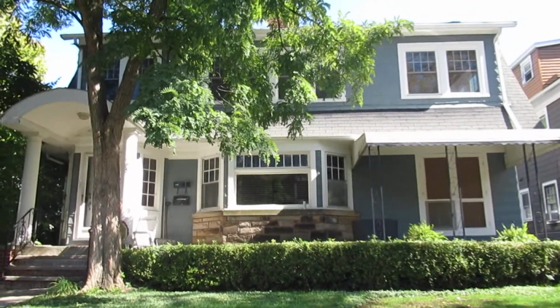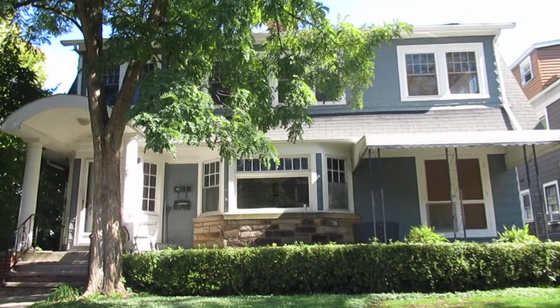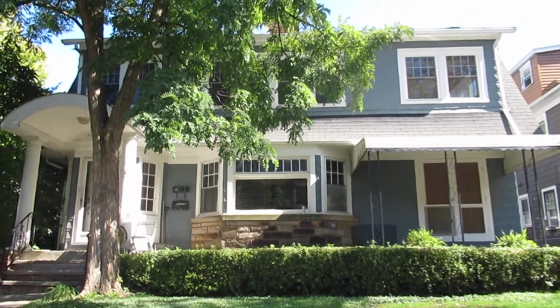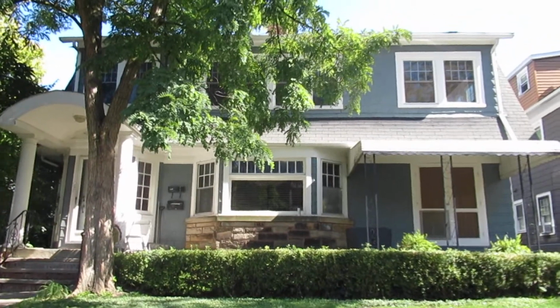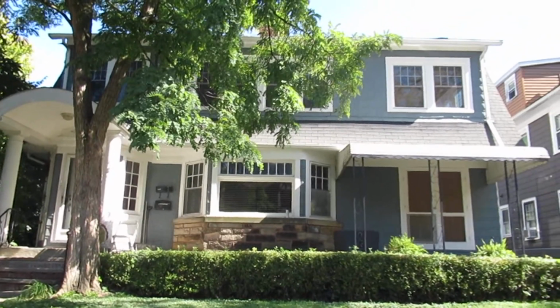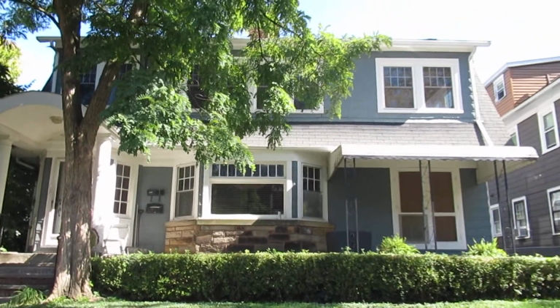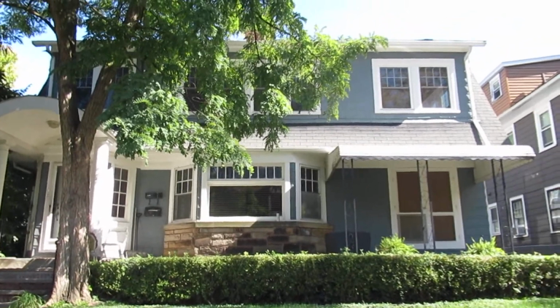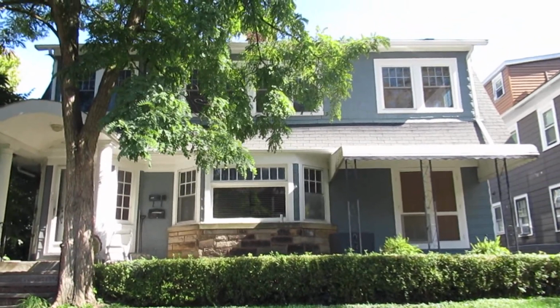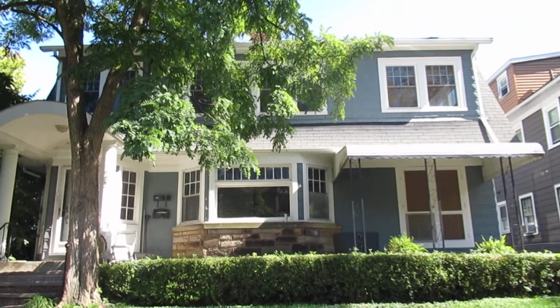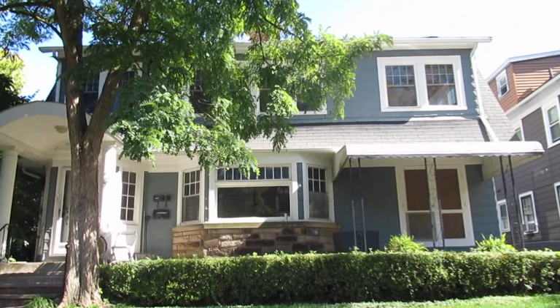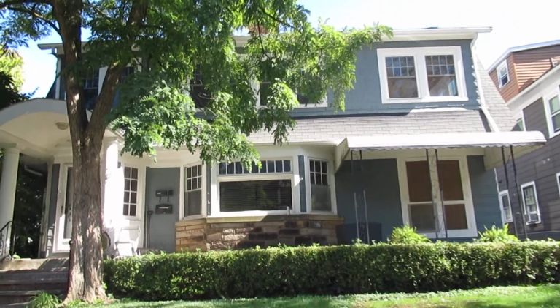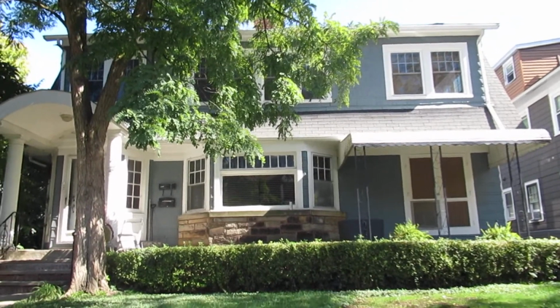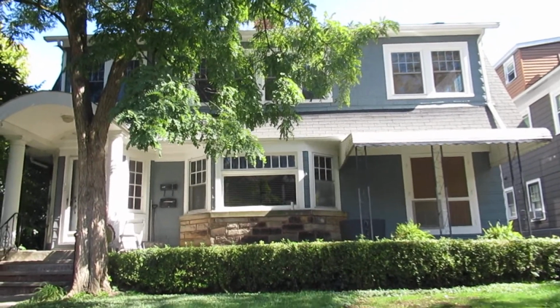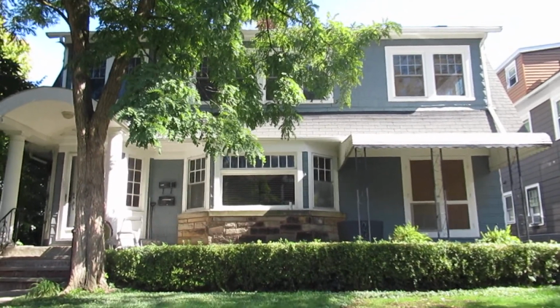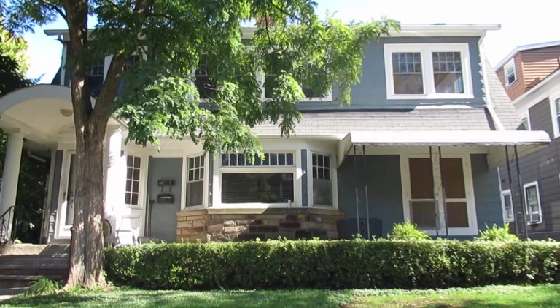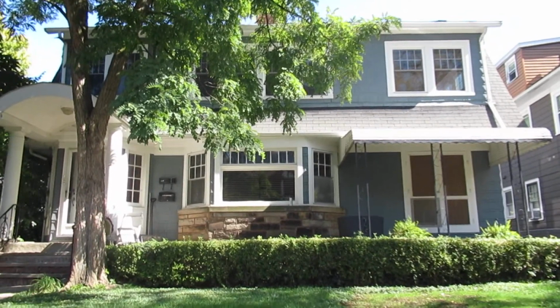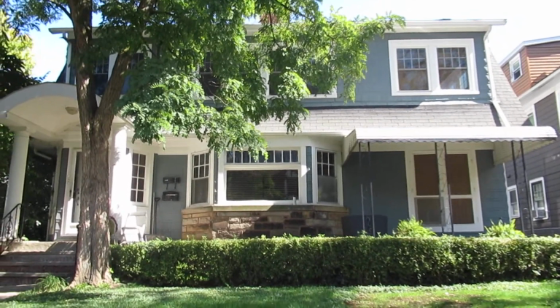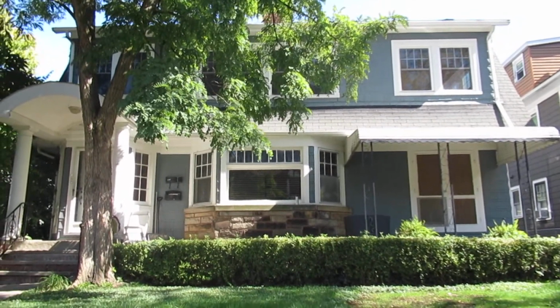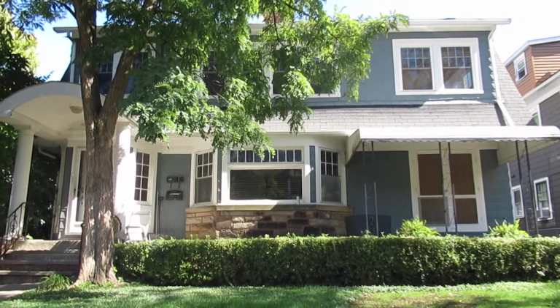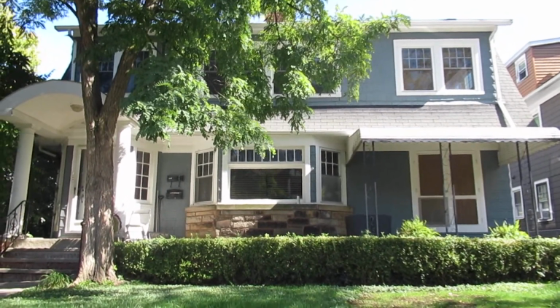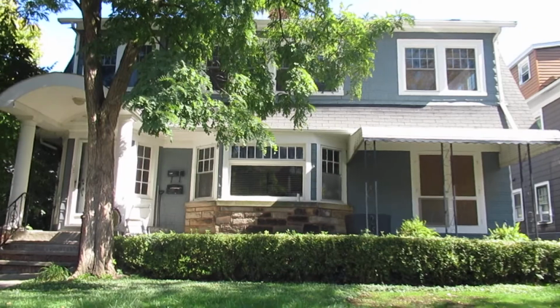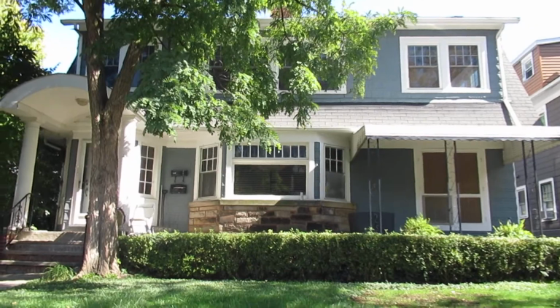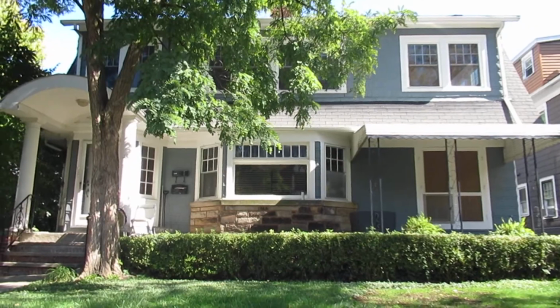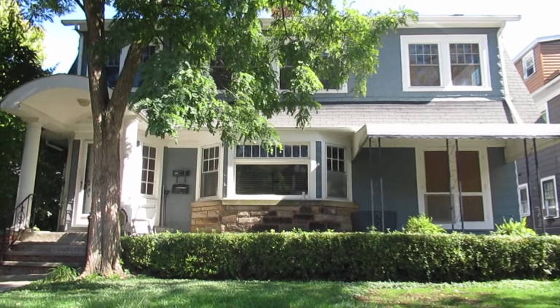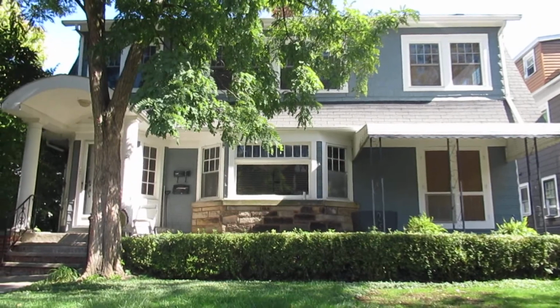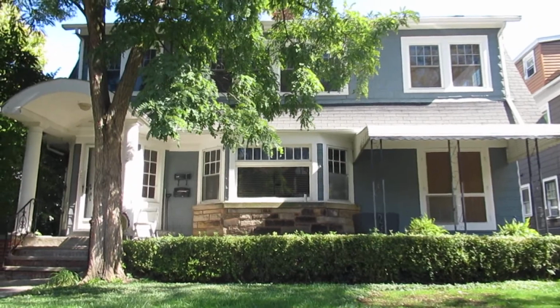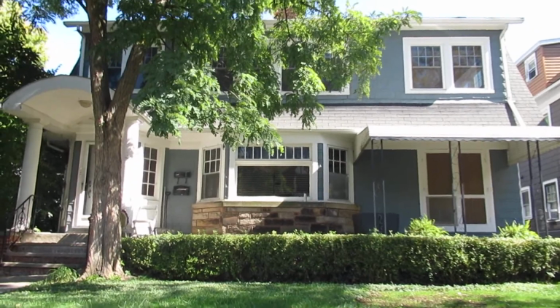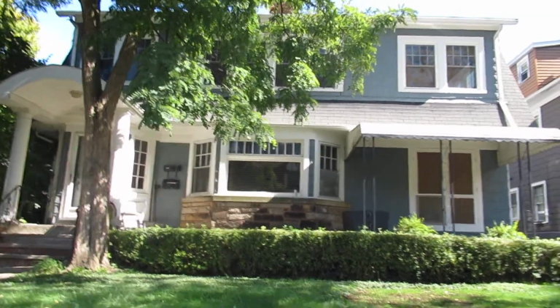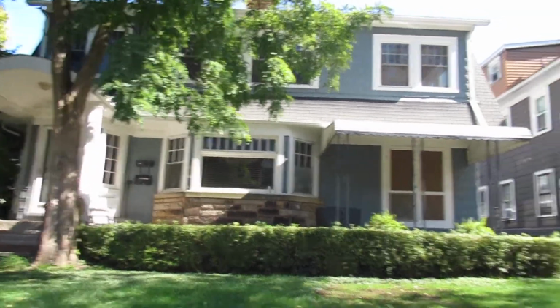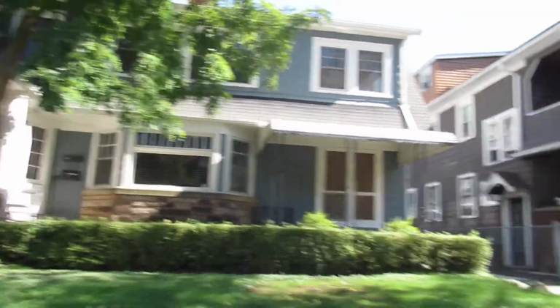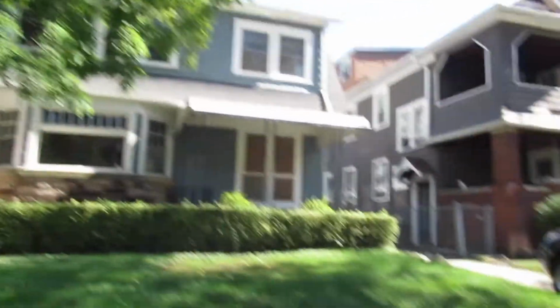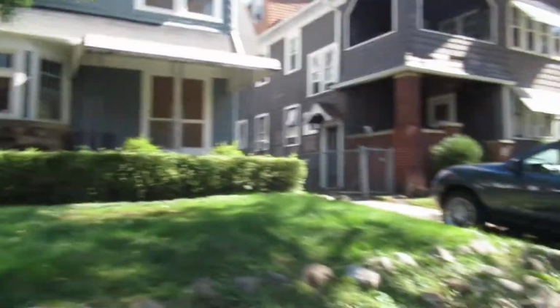1213 Hathaway in Lakewood, Ohio. This is a rare find. It's a duplex. Let's go look at it.